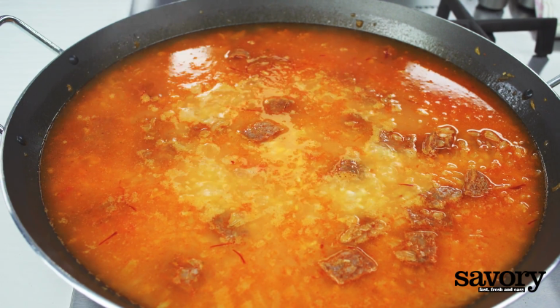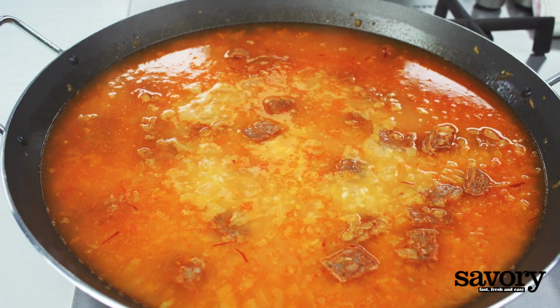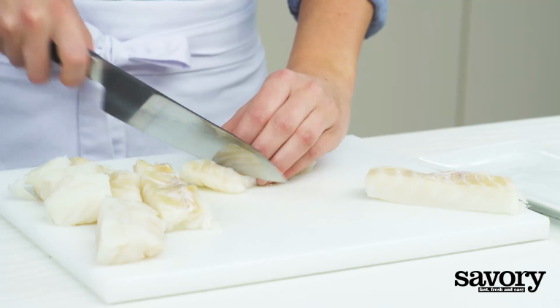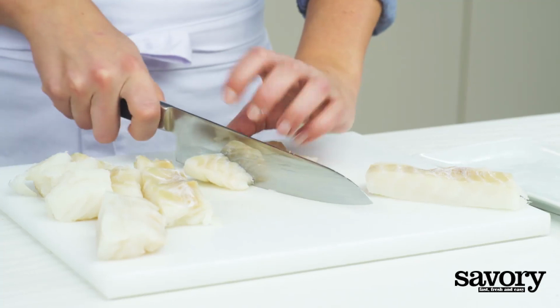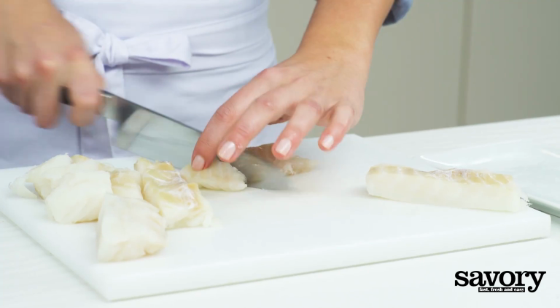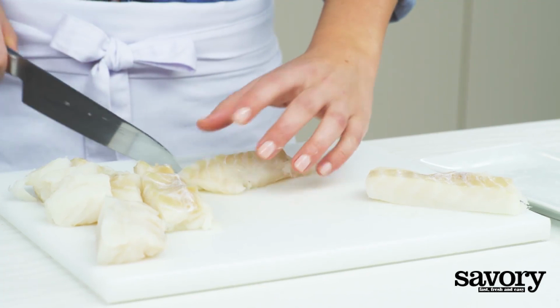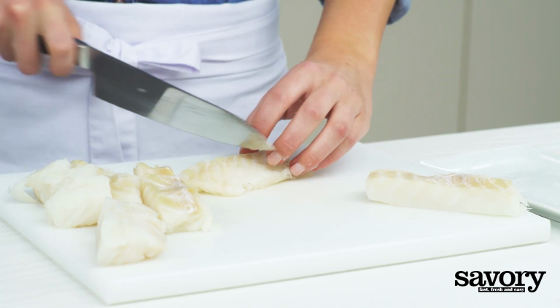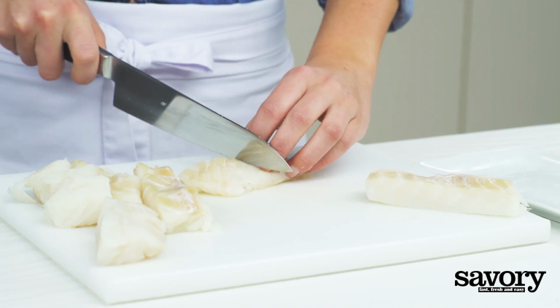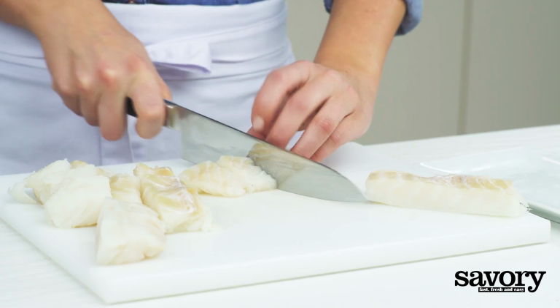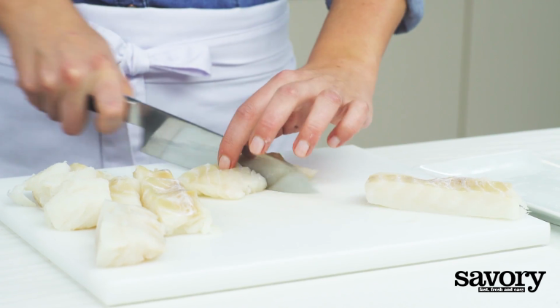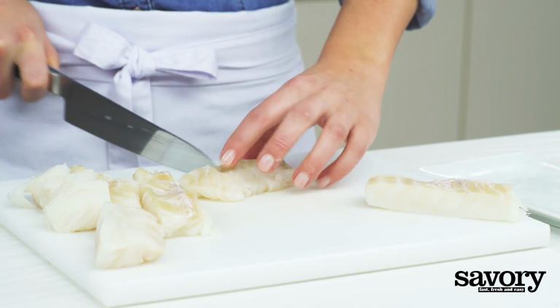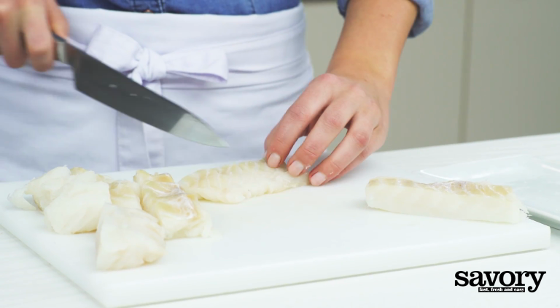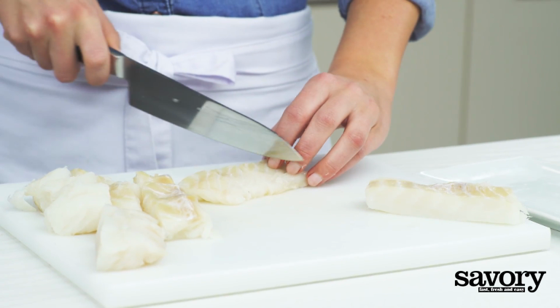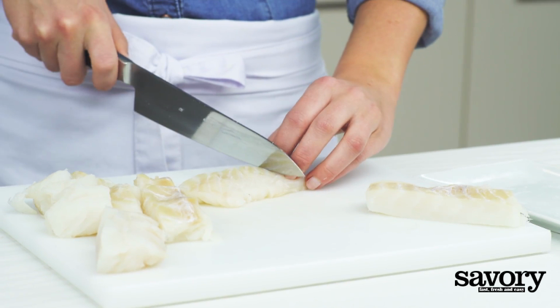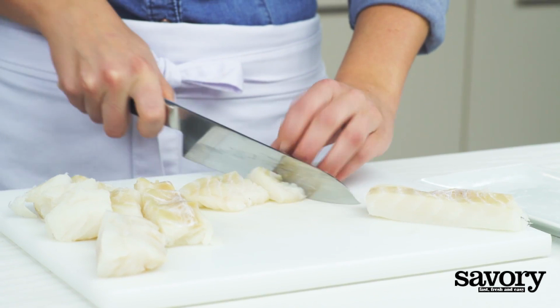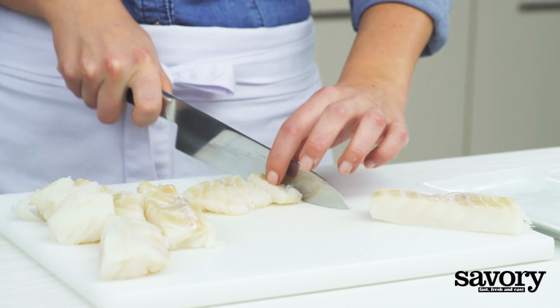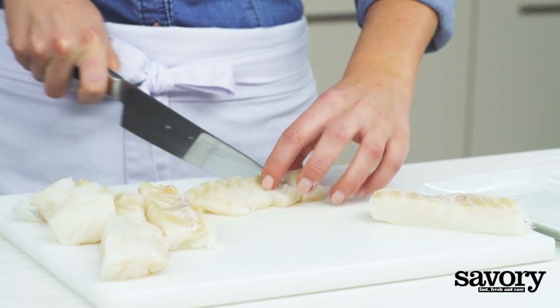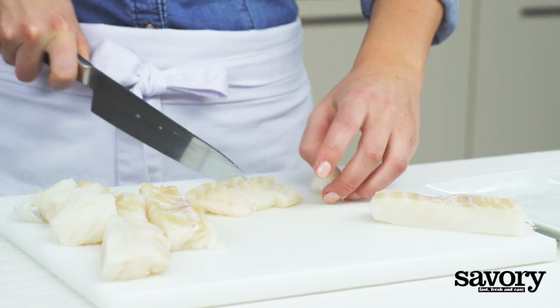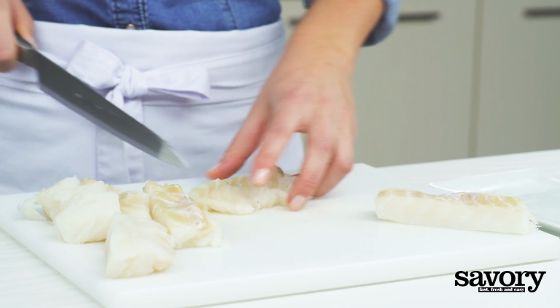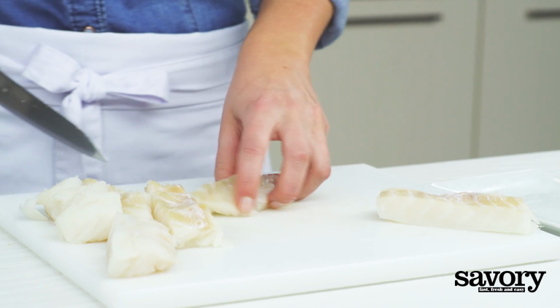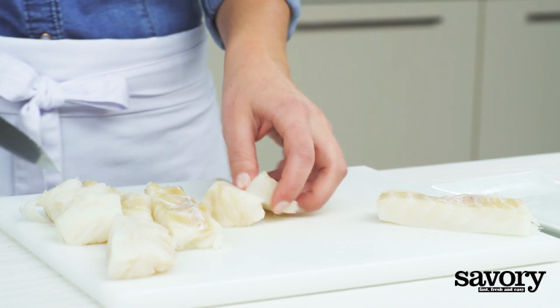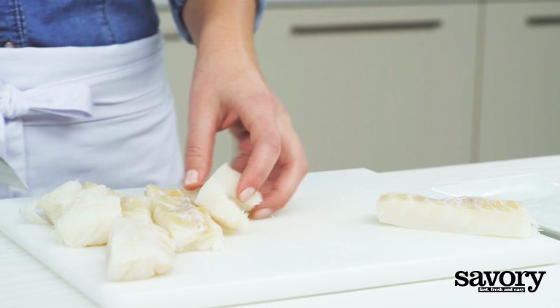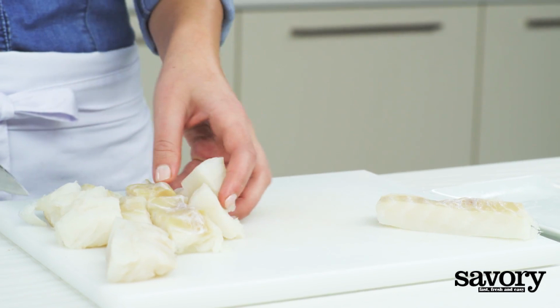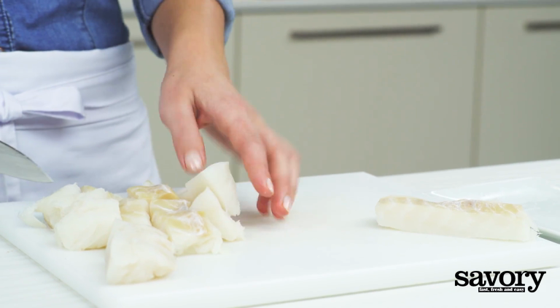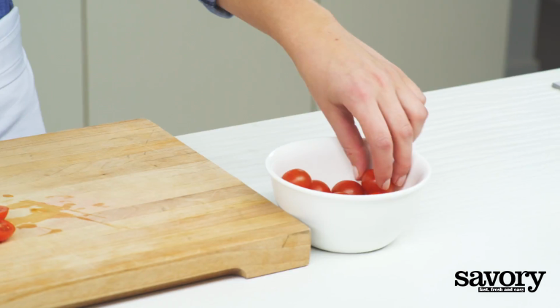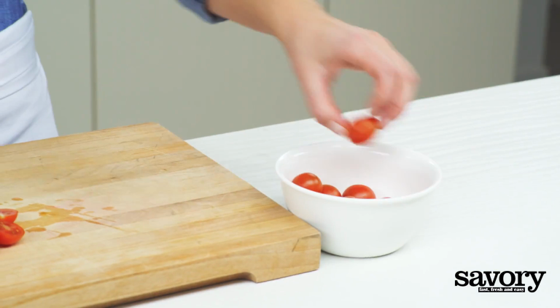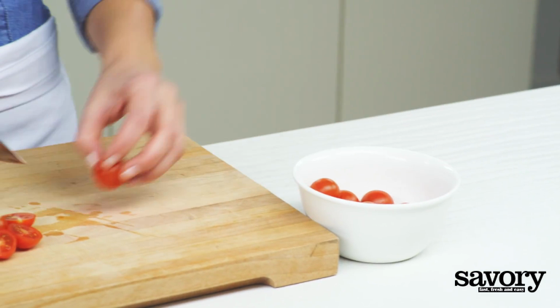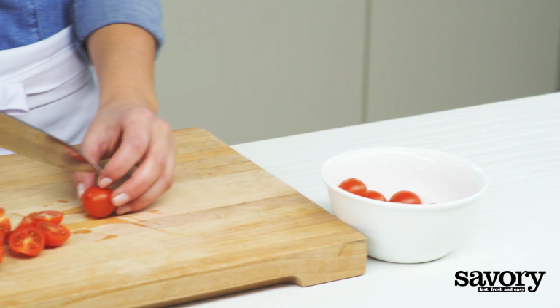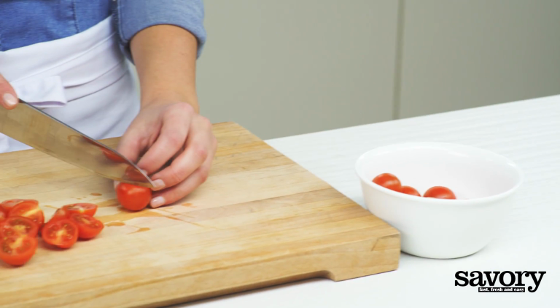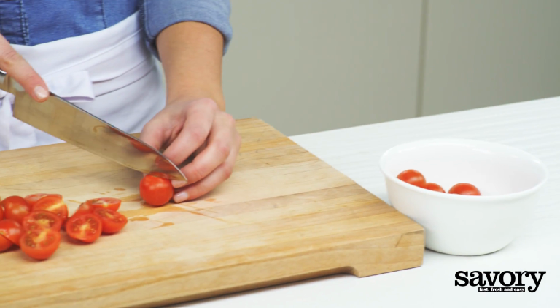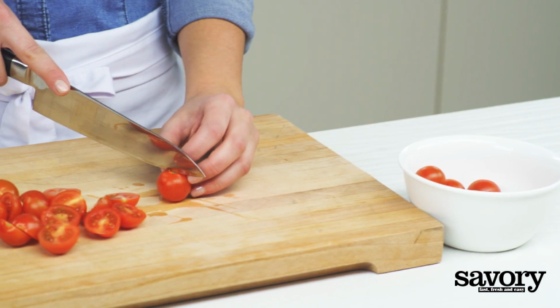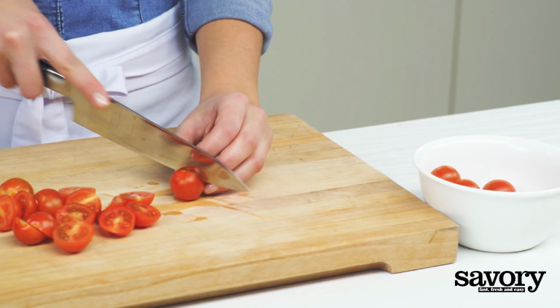Cut the cod into pieces and halve the cherry tomatoes.